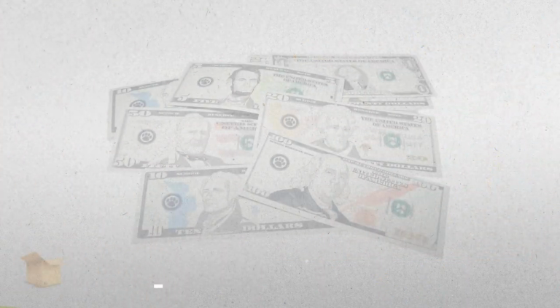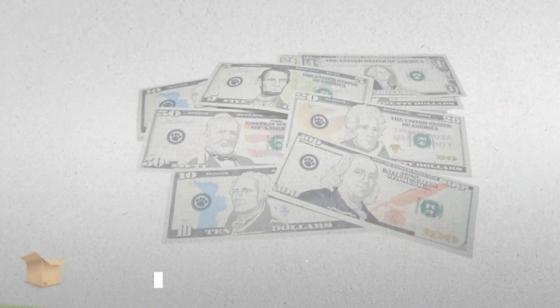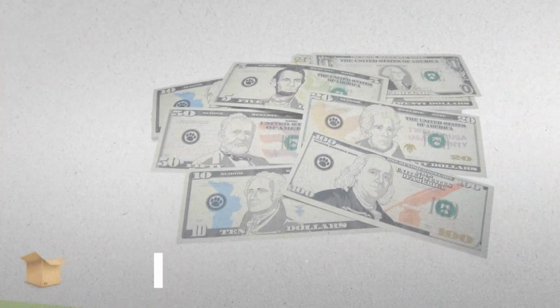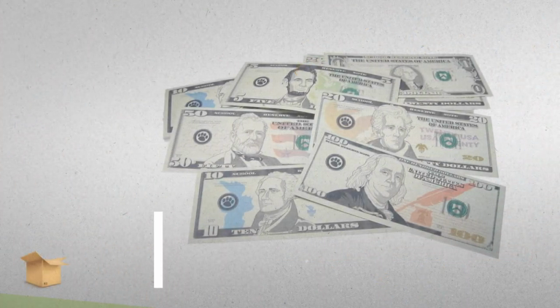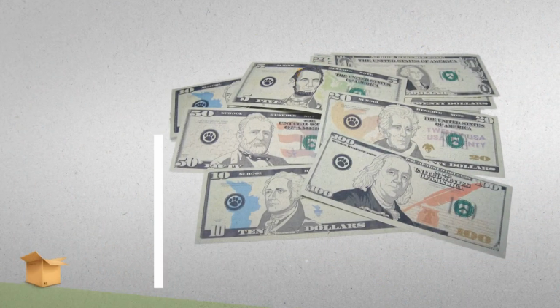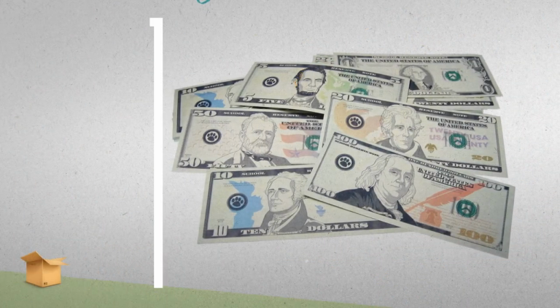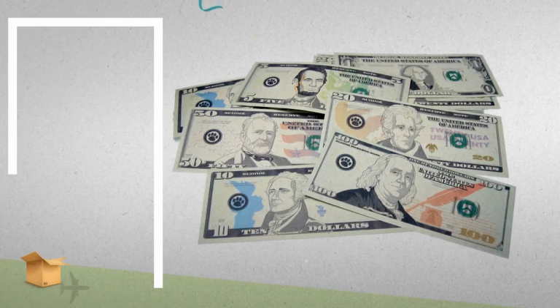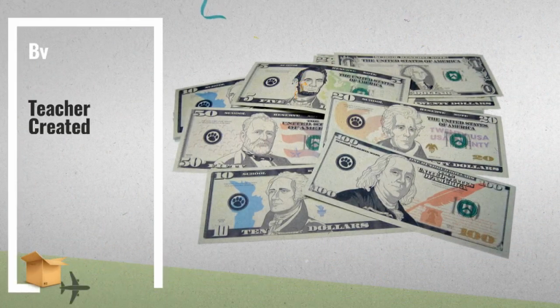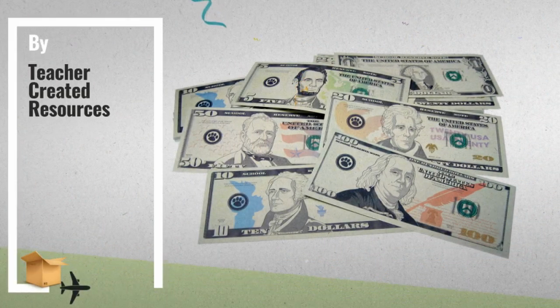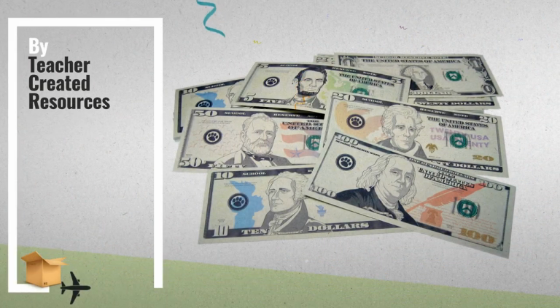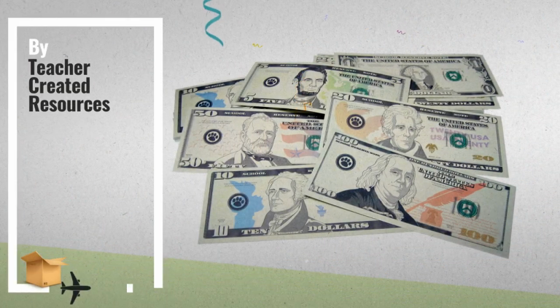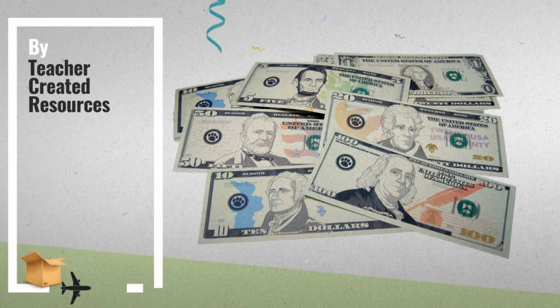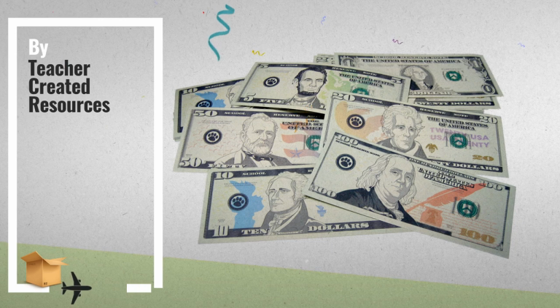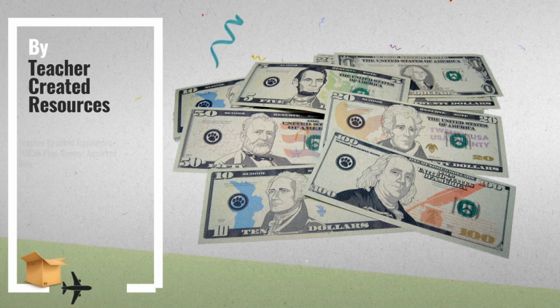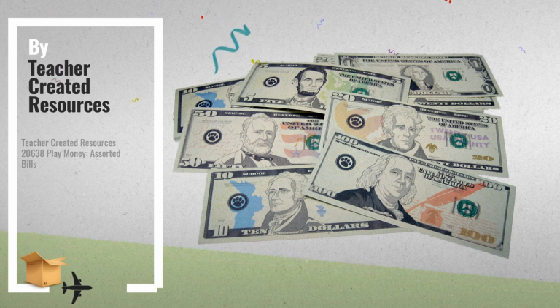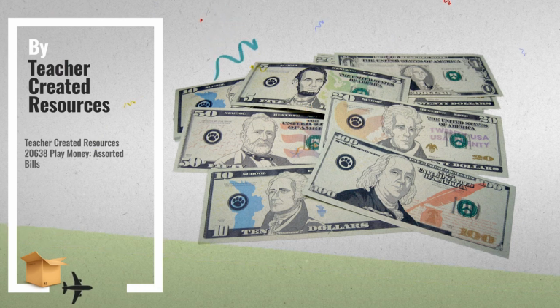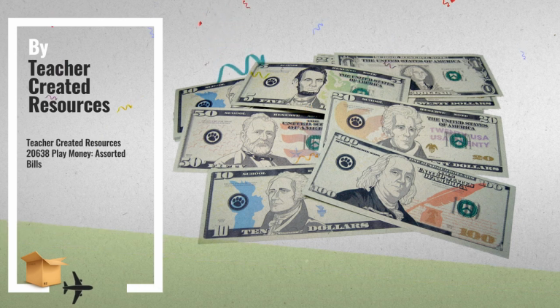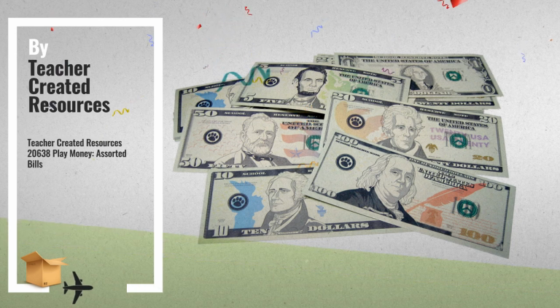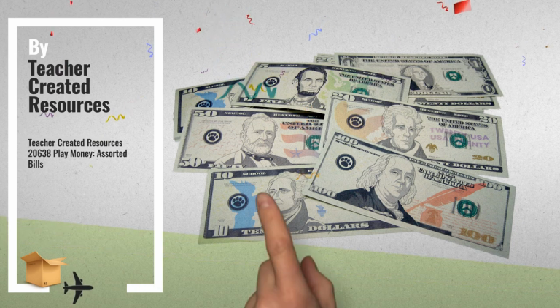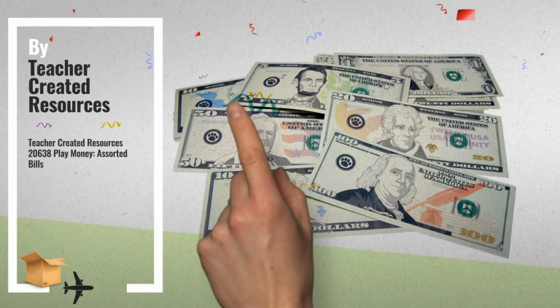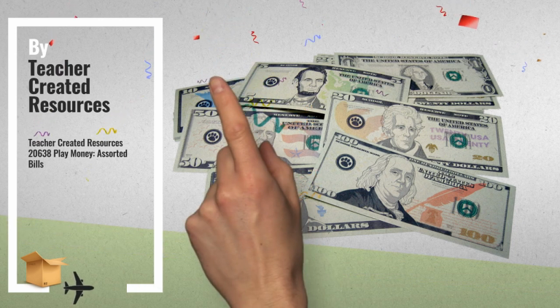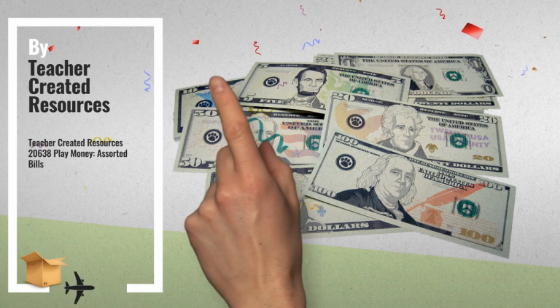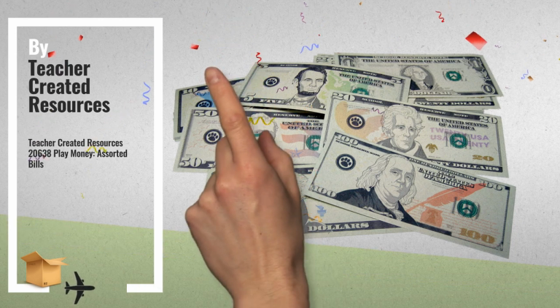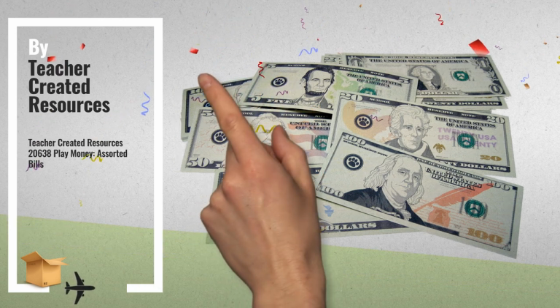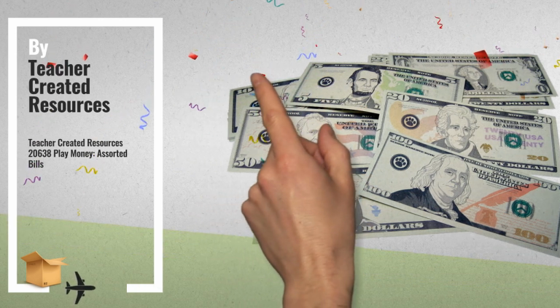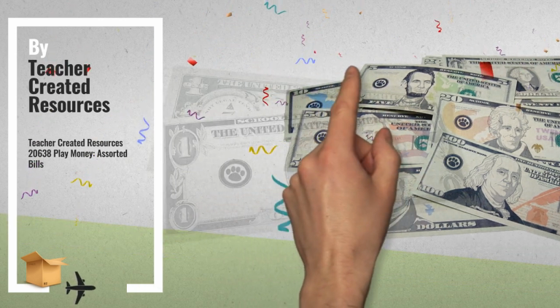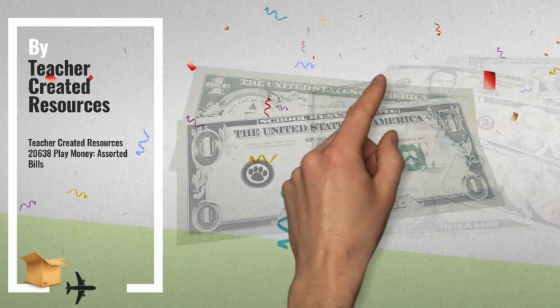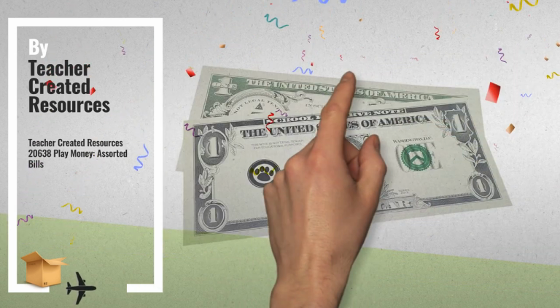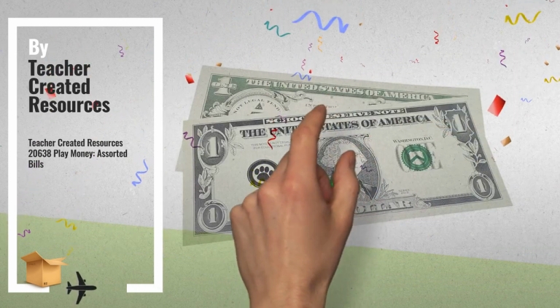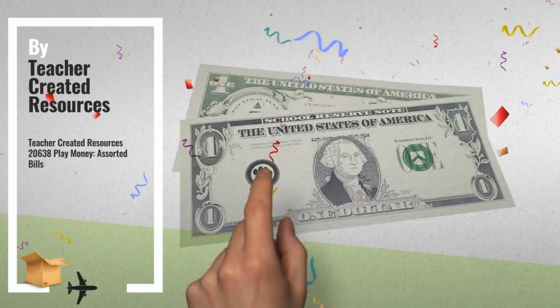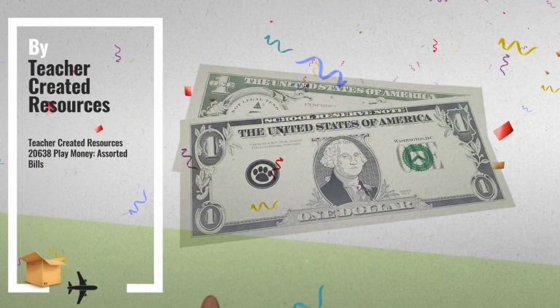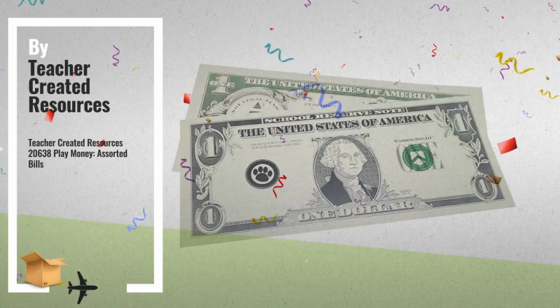Number 8: Buy Teacher Created Resources. For more info, click the banner below.